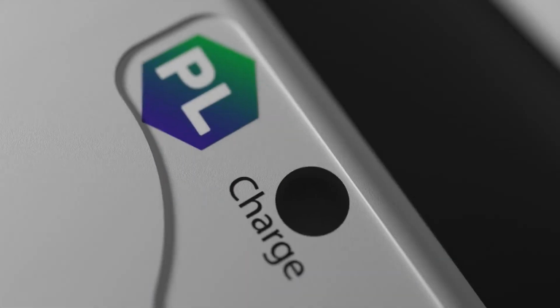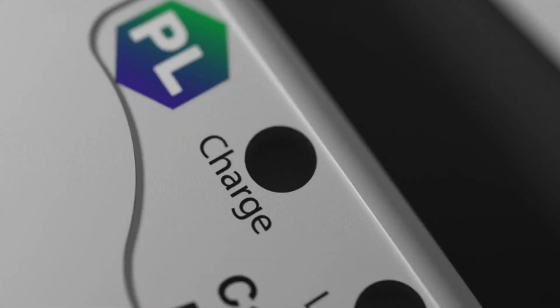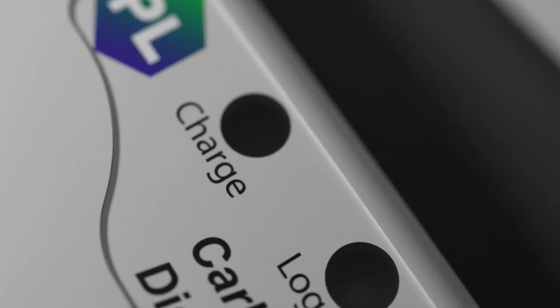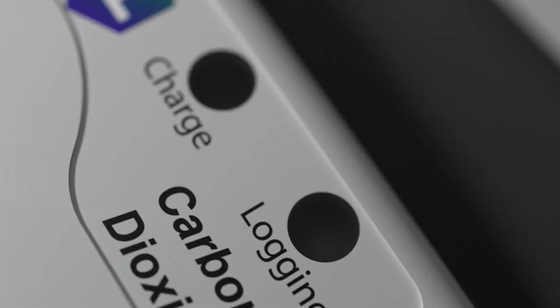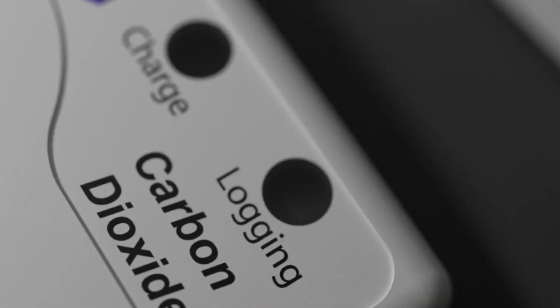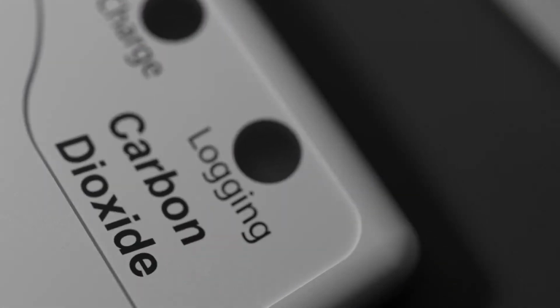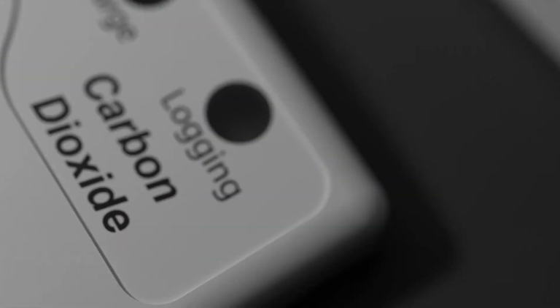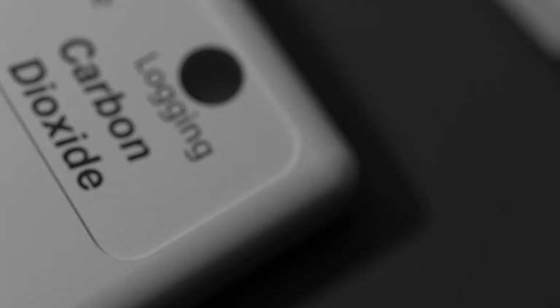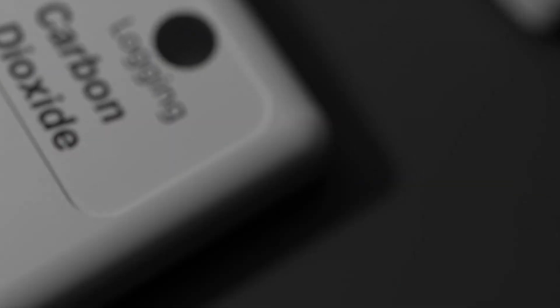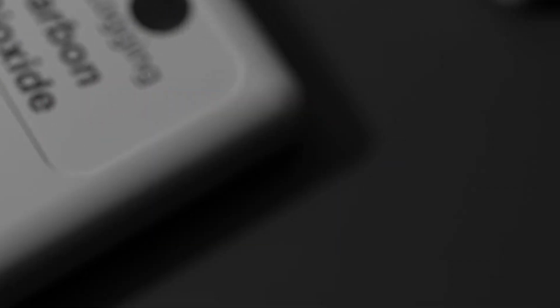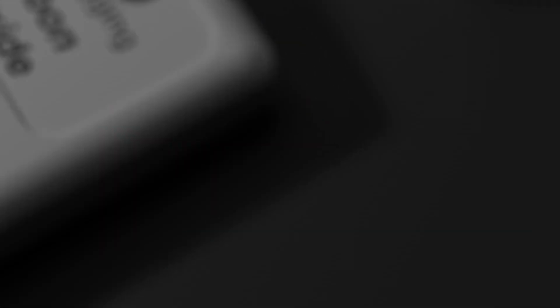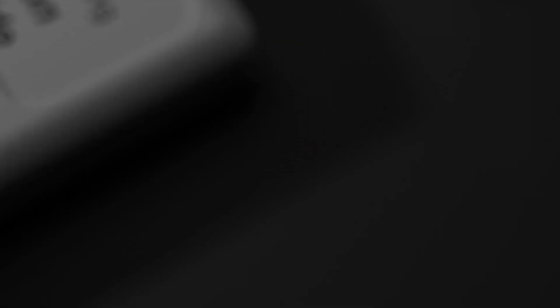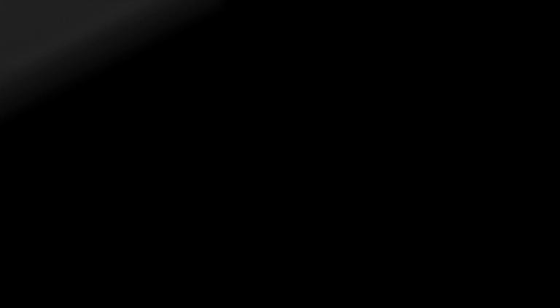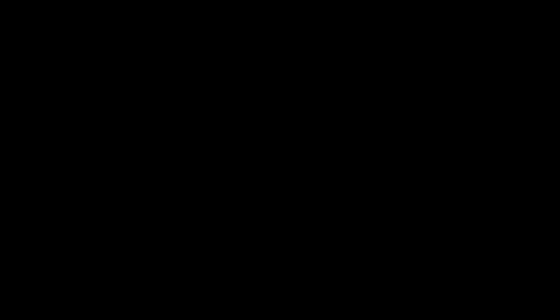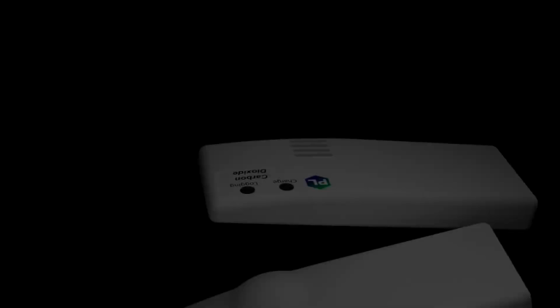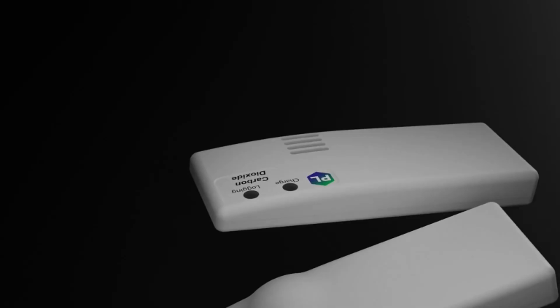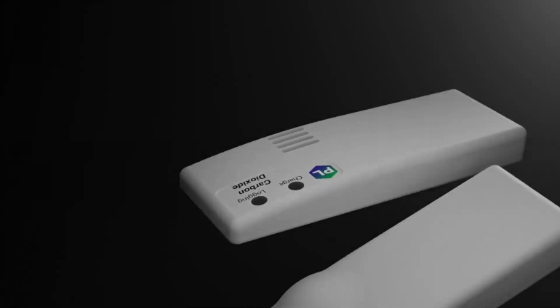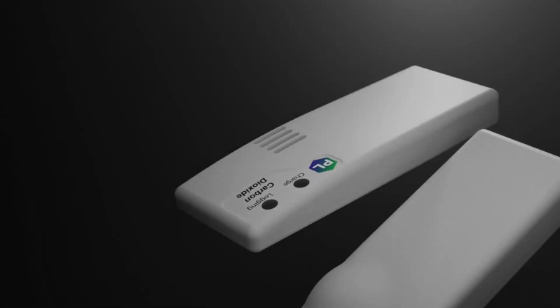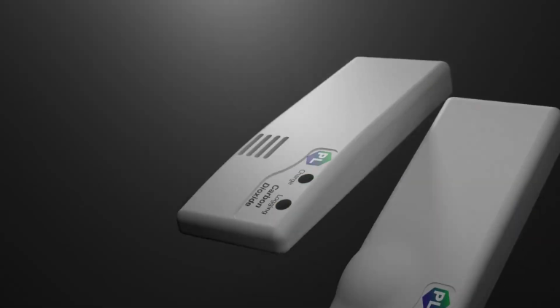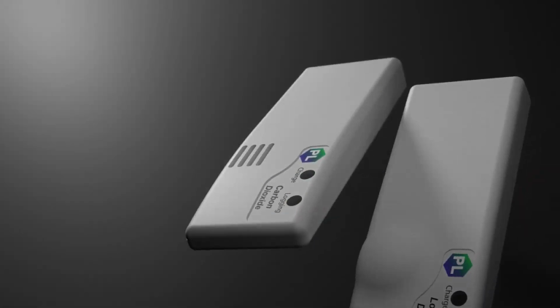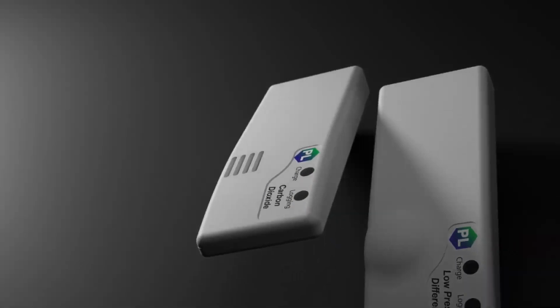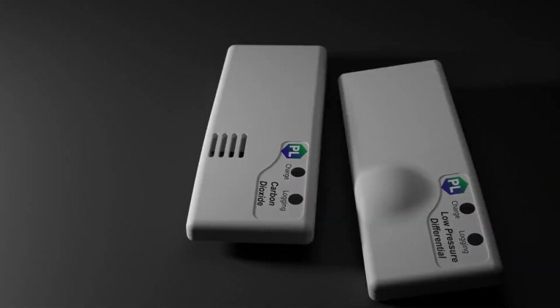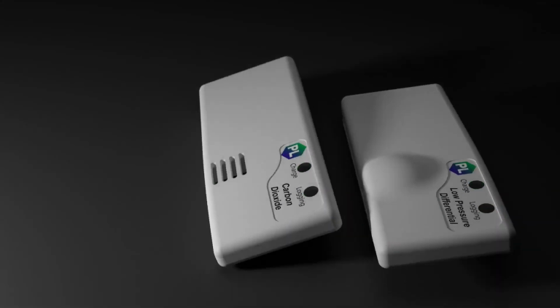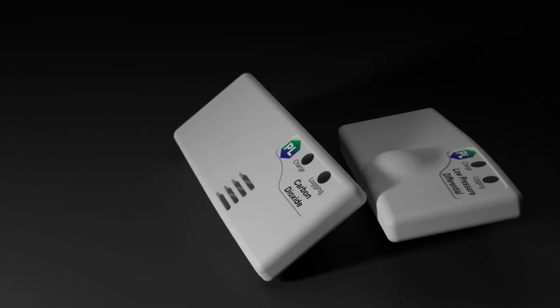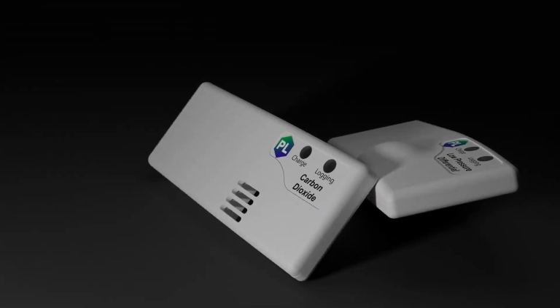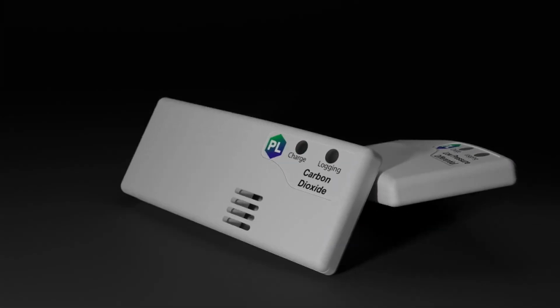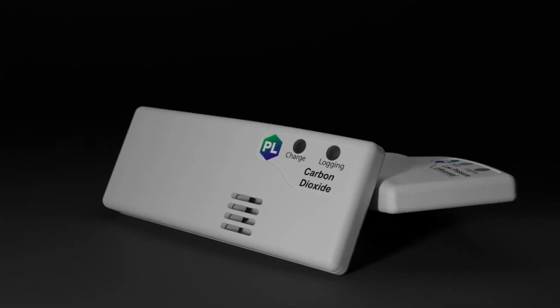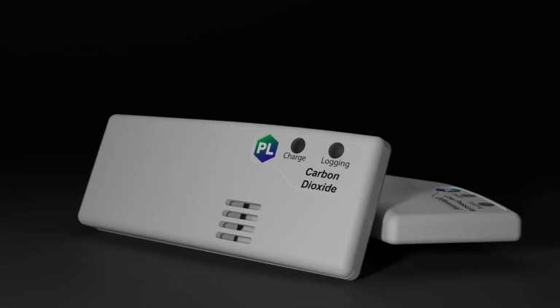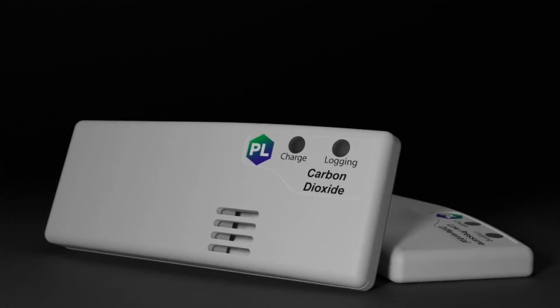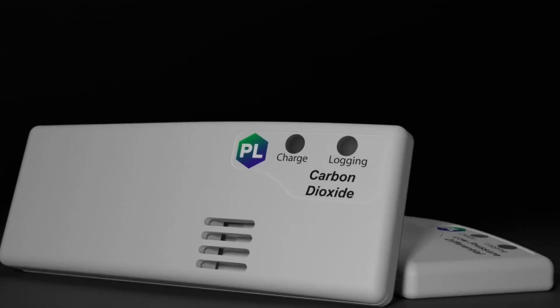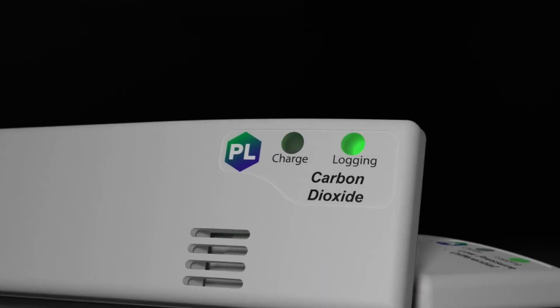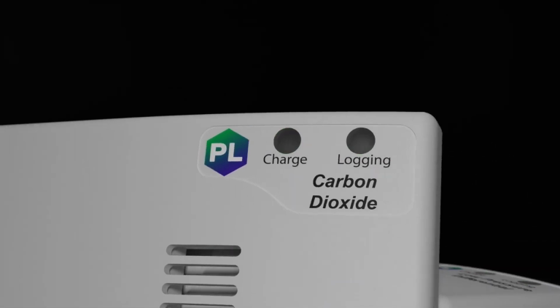The graphs they produce help you to make decisive improvements to your building, operating room, factory, aircraft, or spacecraft.